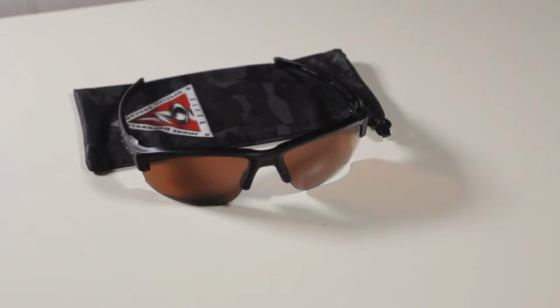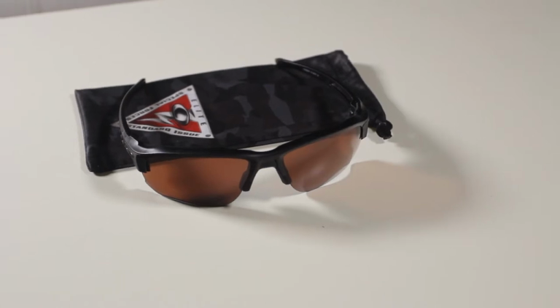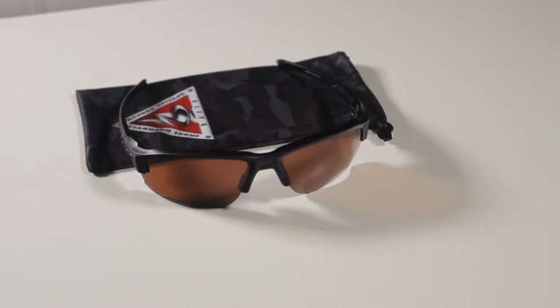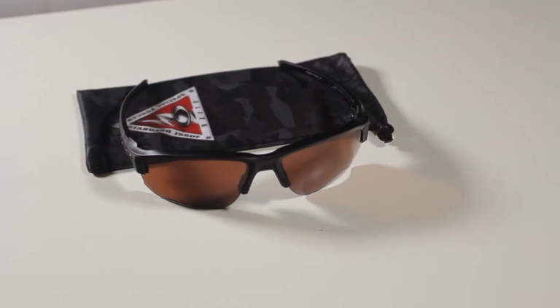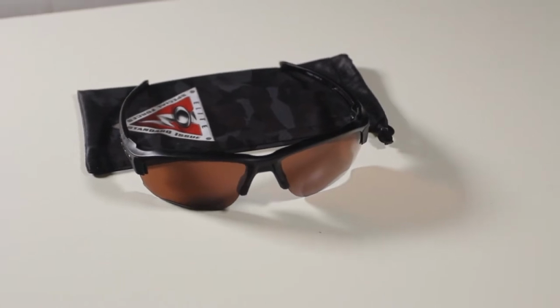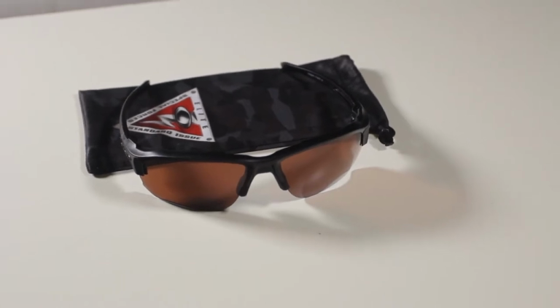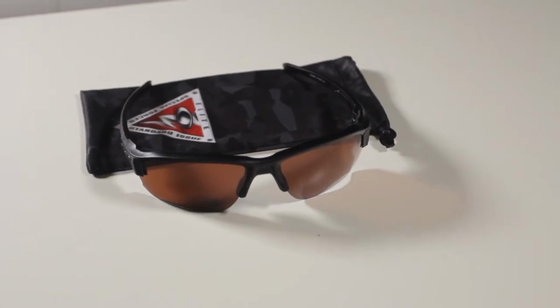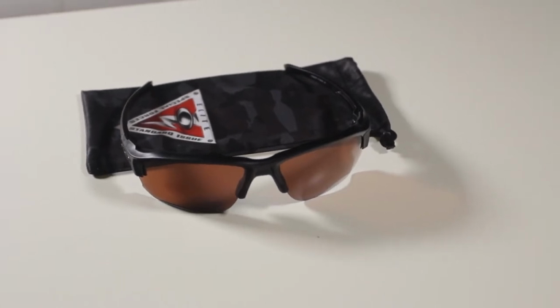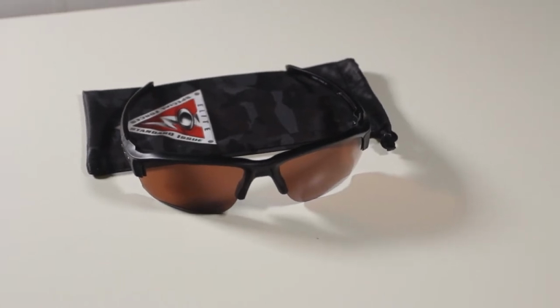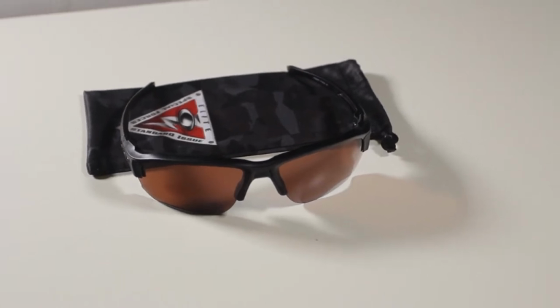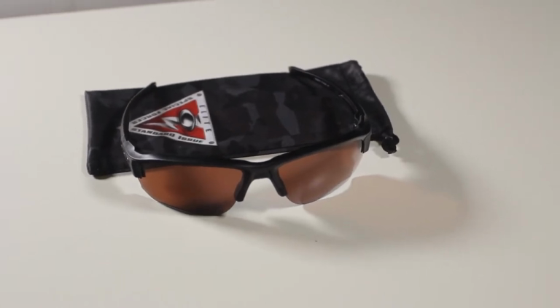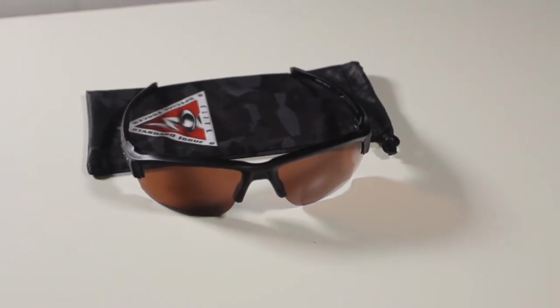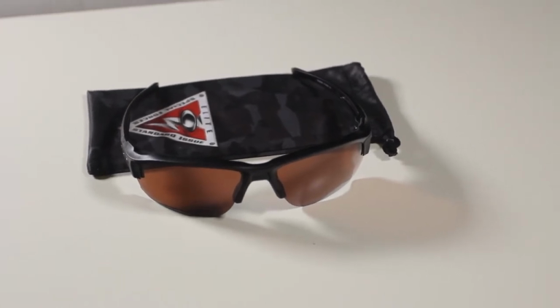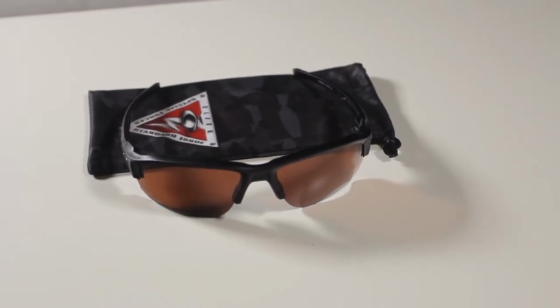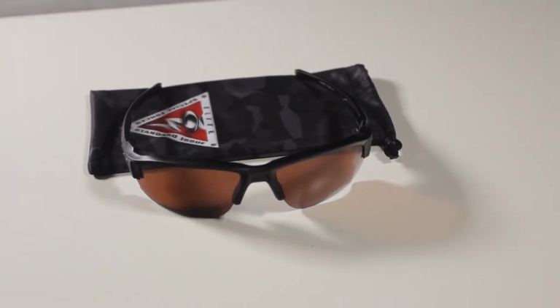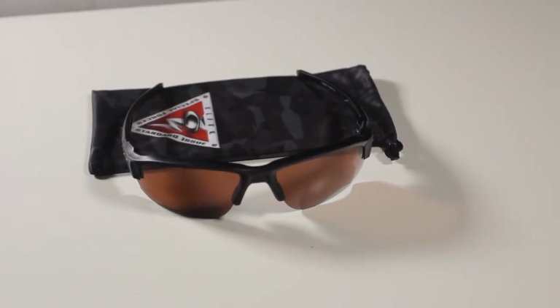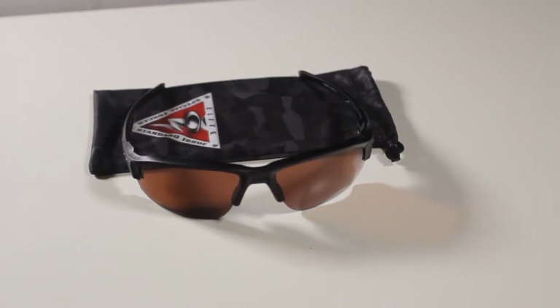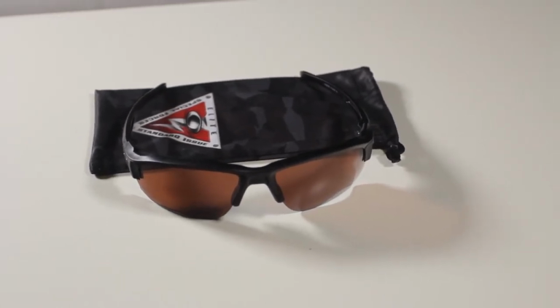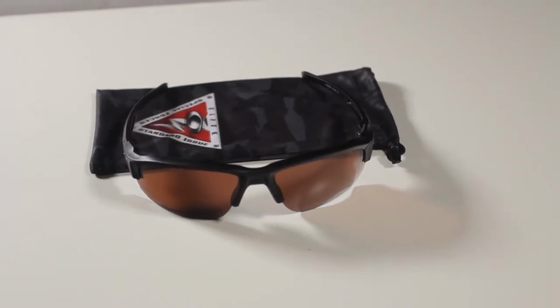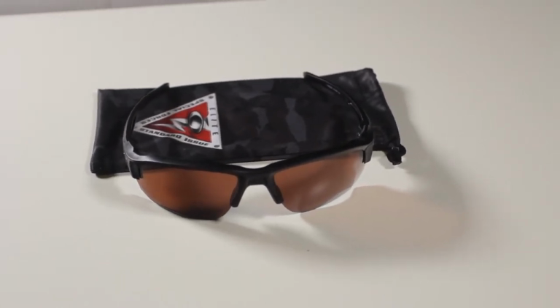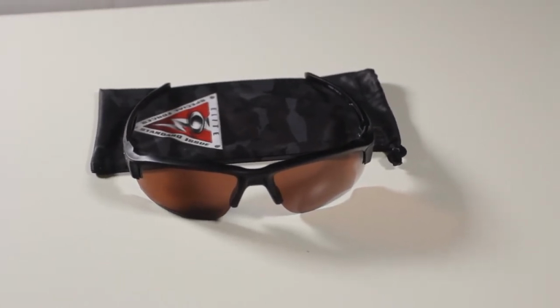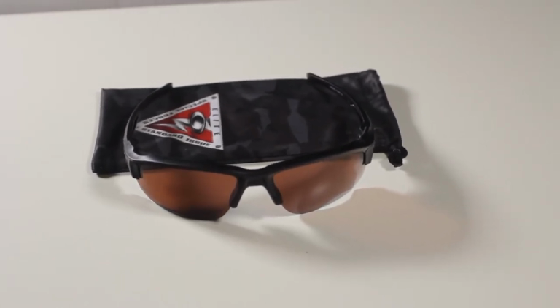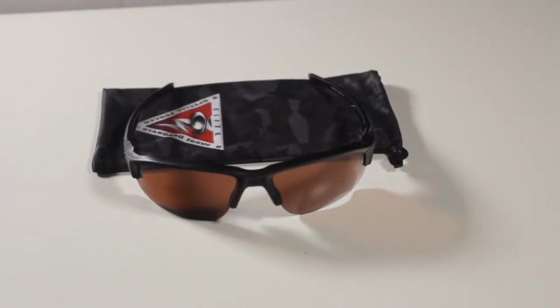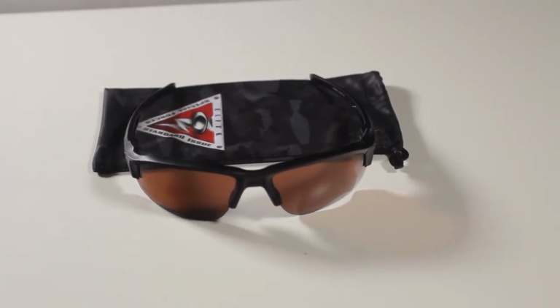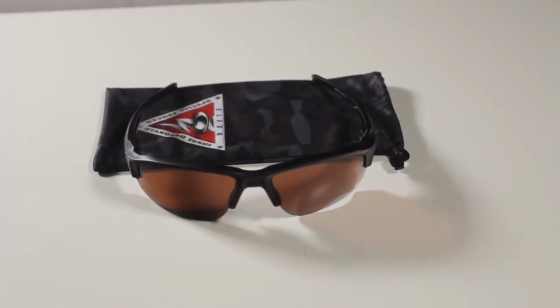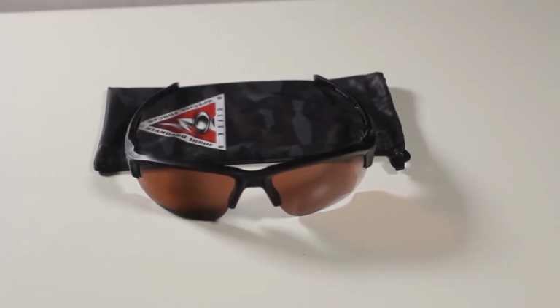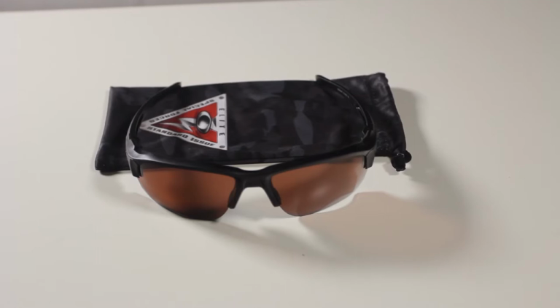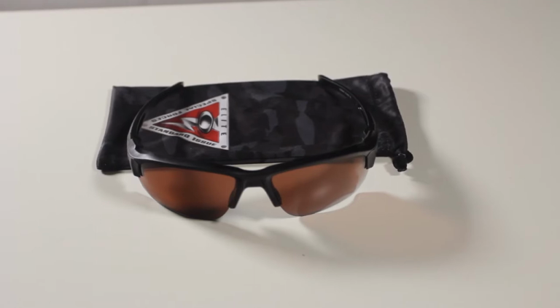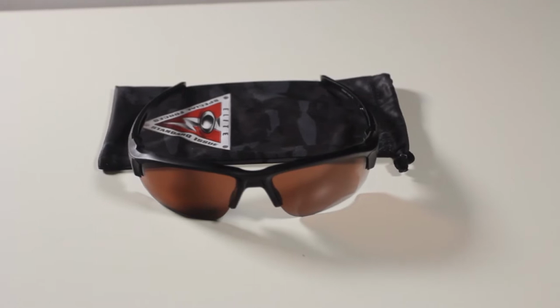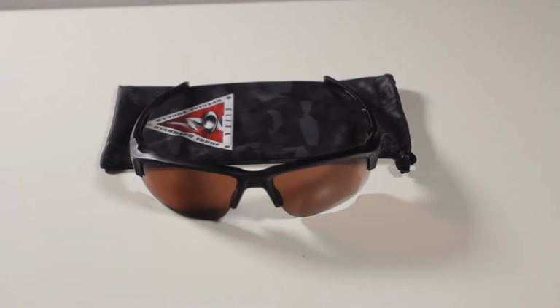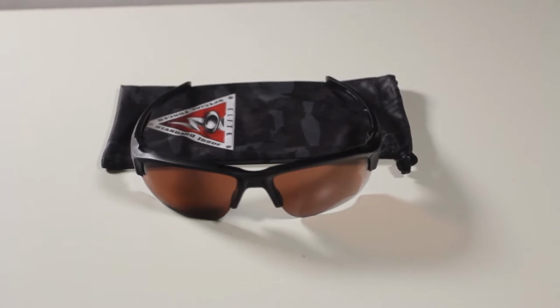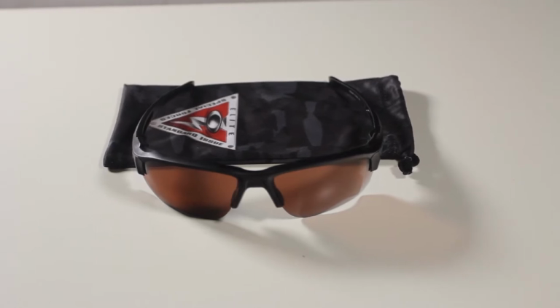Hey guys, Ronnie here. Today we are going to take a look at the Oakley SI Speed Jacket Sunglasses.